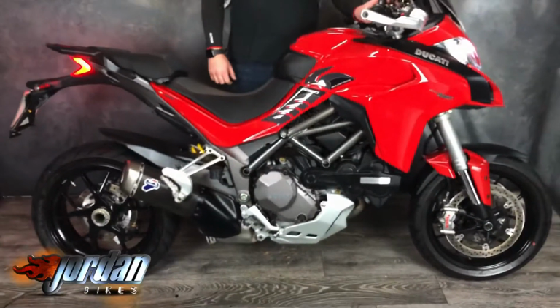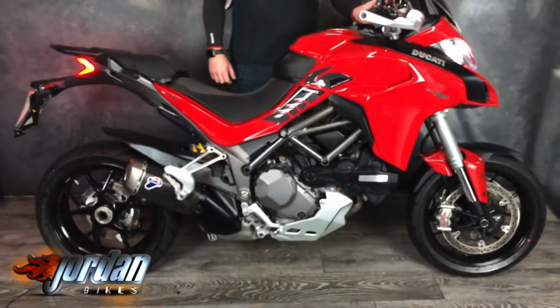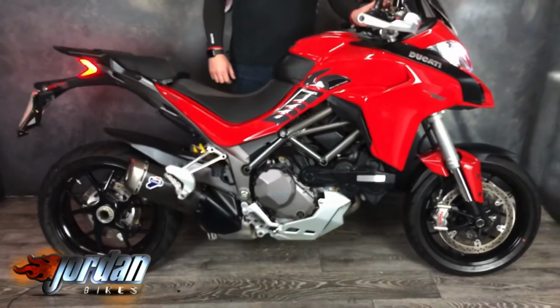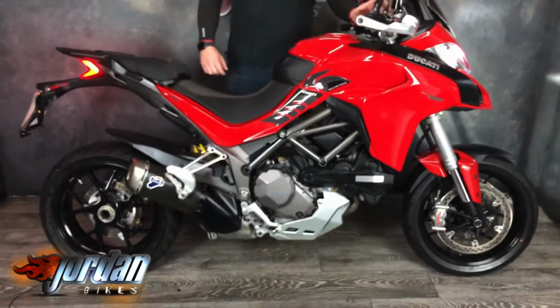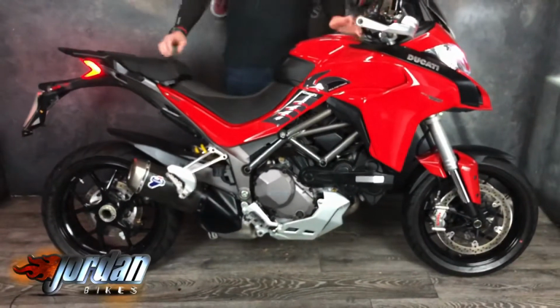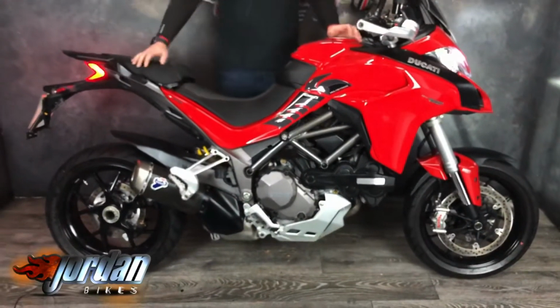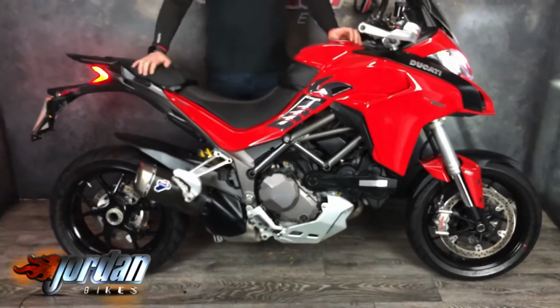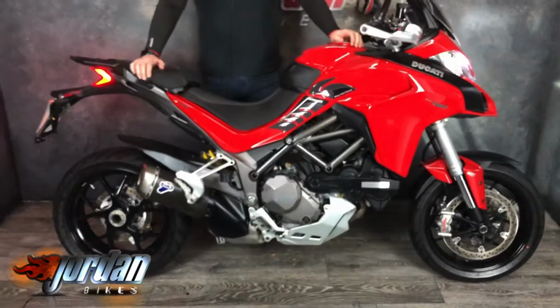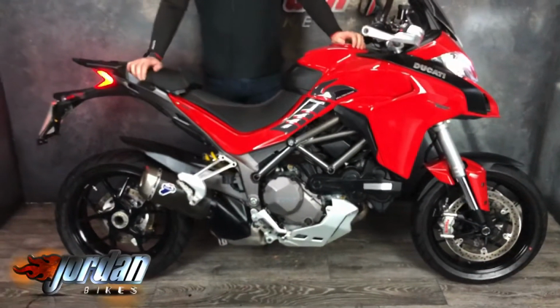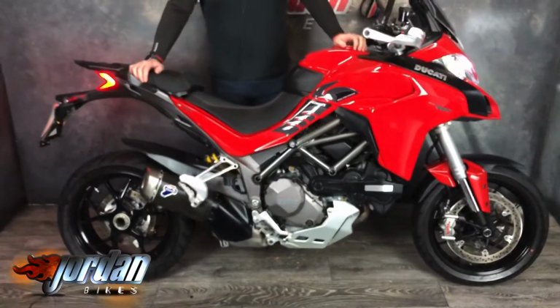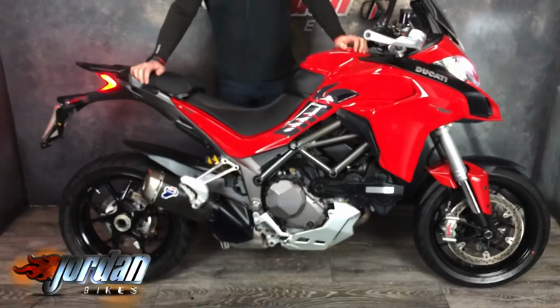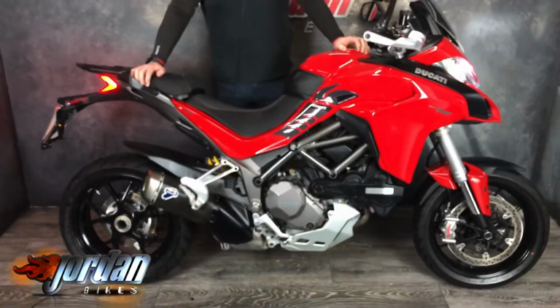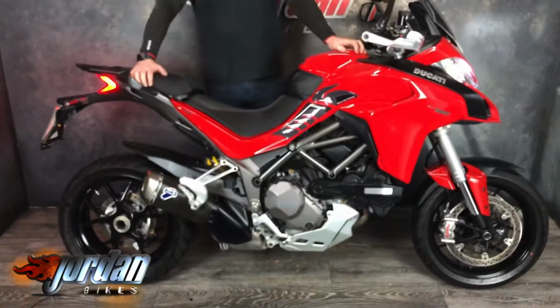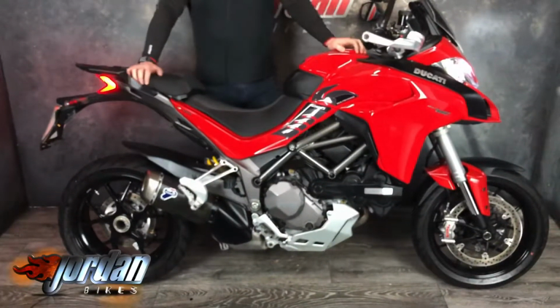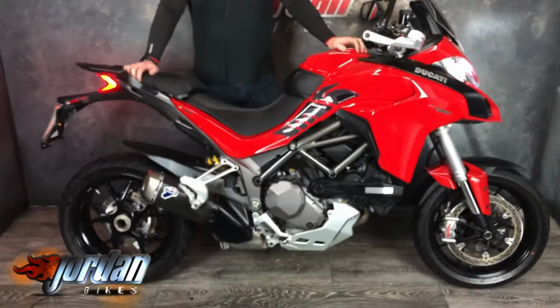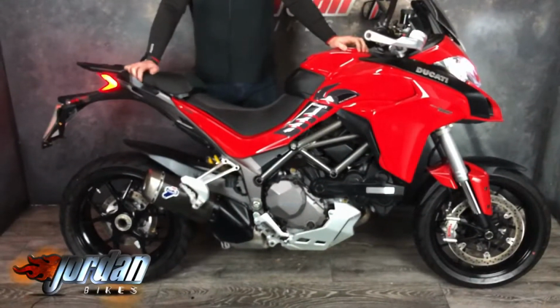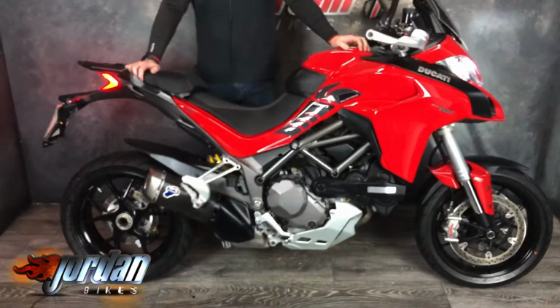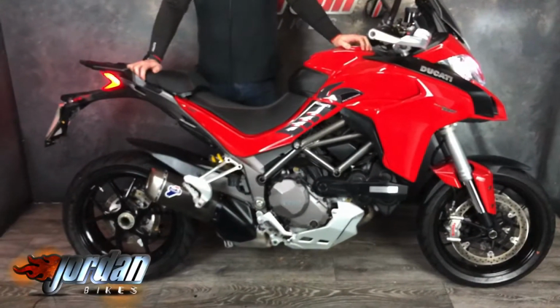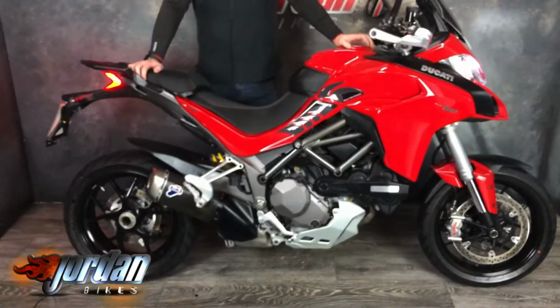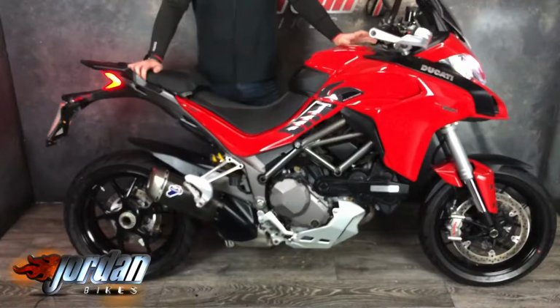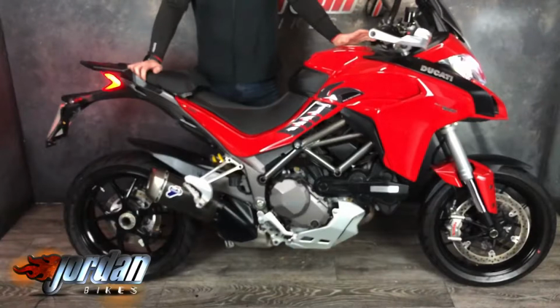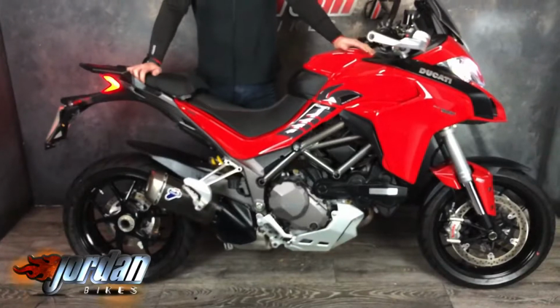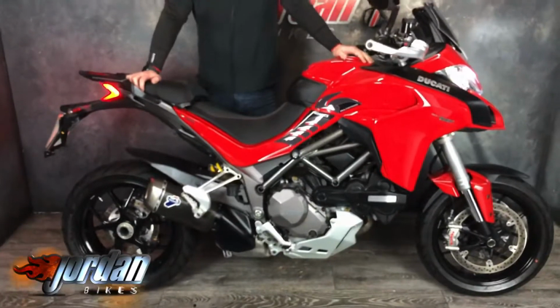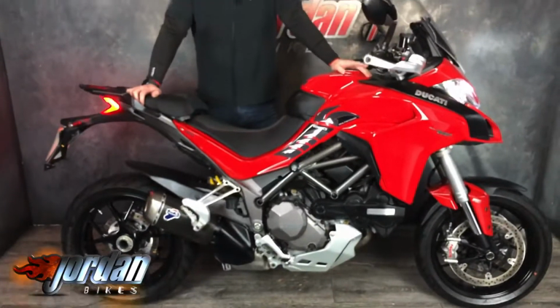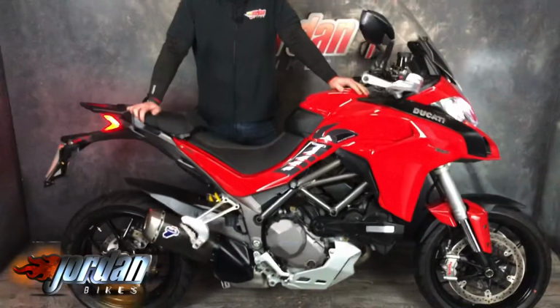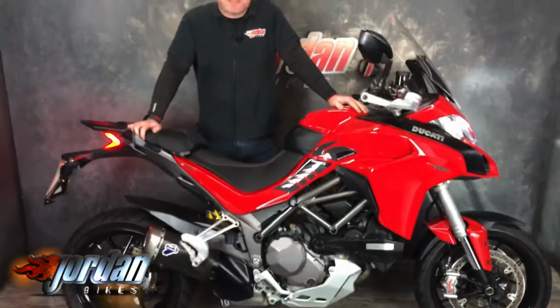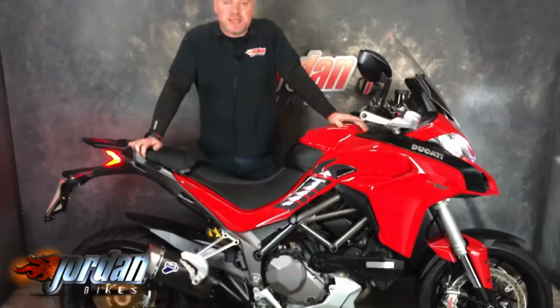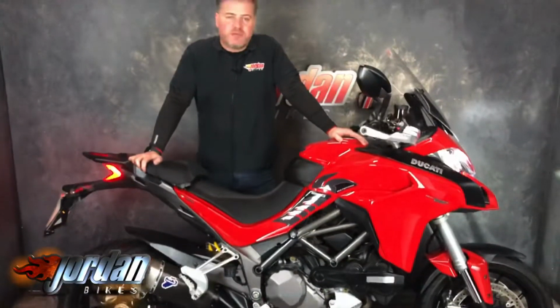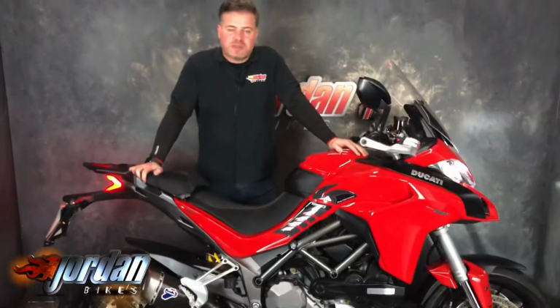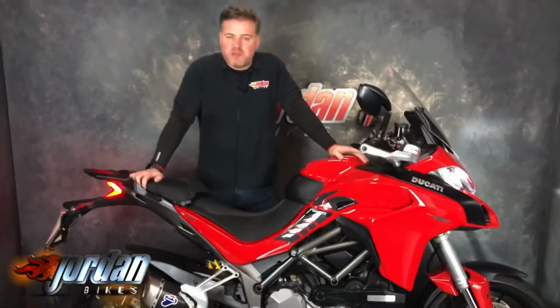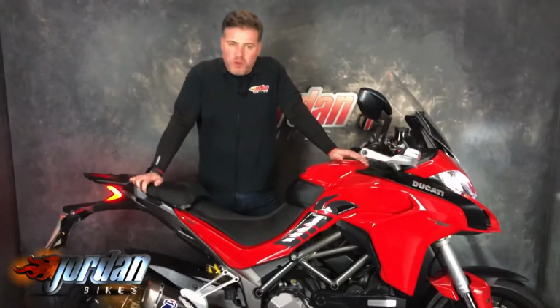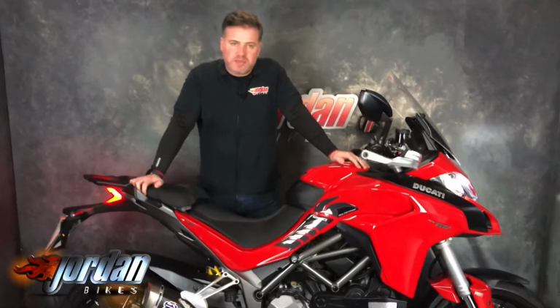Hear it — absolute belter of a bike, these. First one we've had in and I'm sure it won't last long, so be quick. Come on down to Jordan Bikes and take a look for yourself, or give us a call.